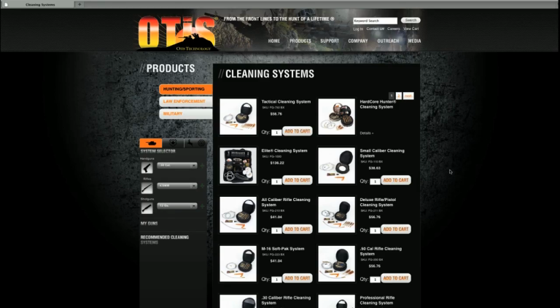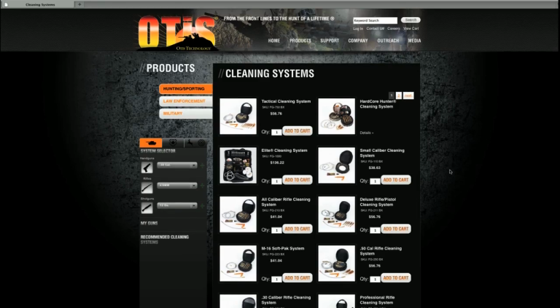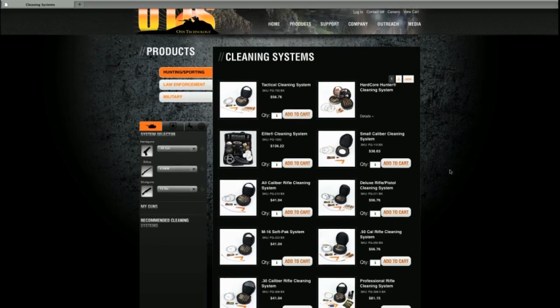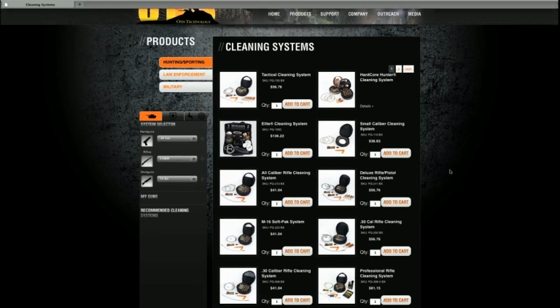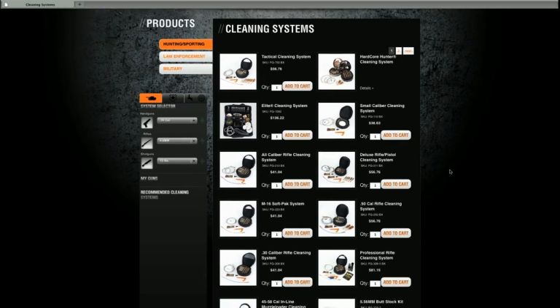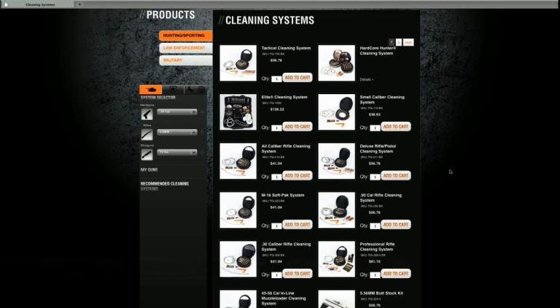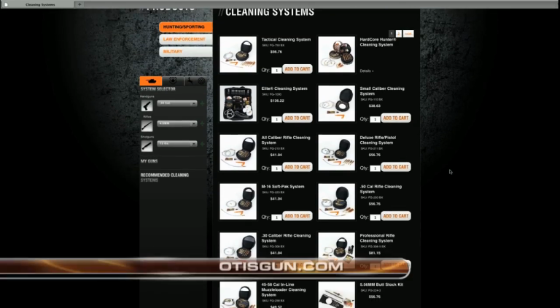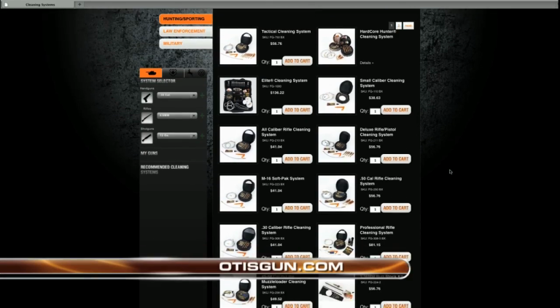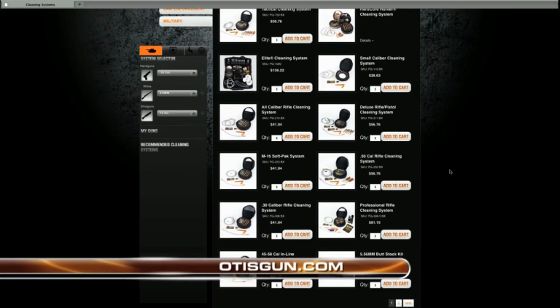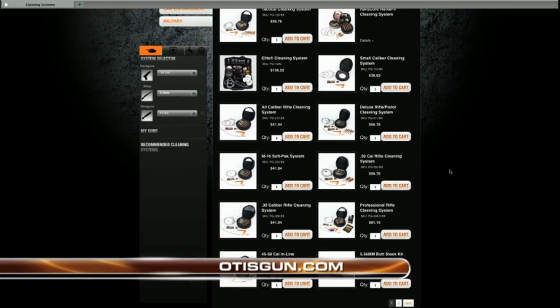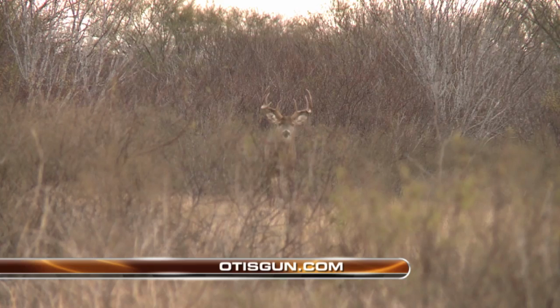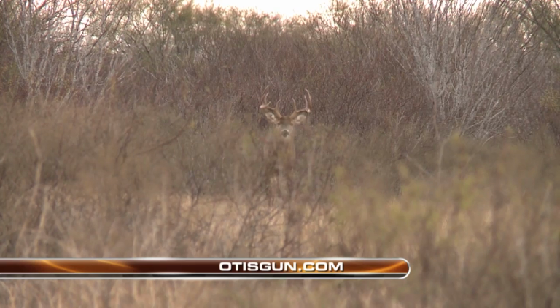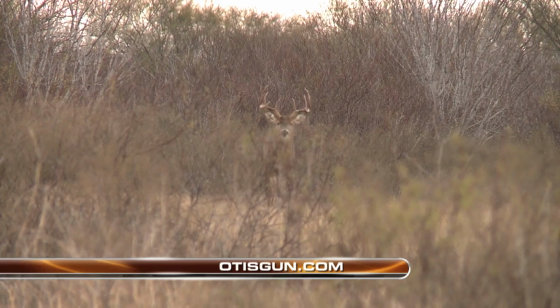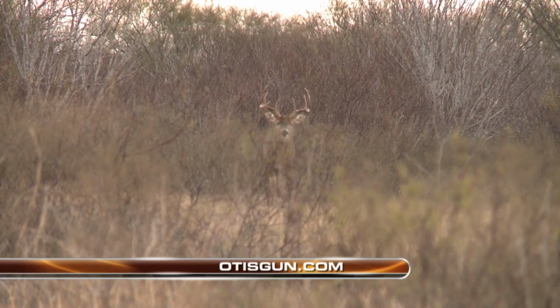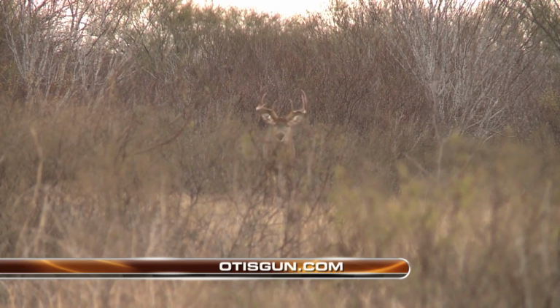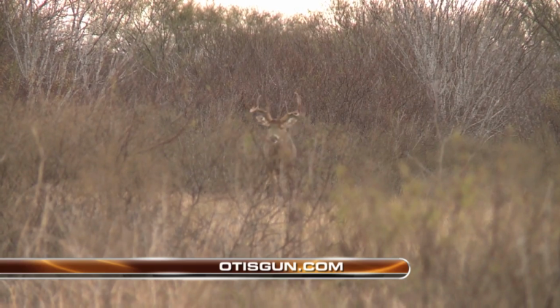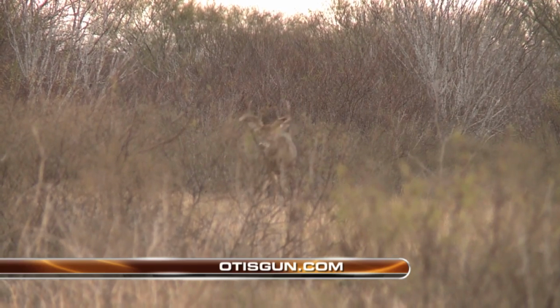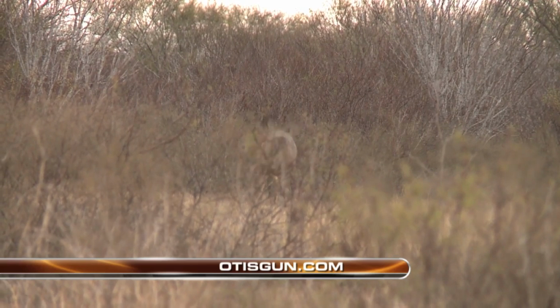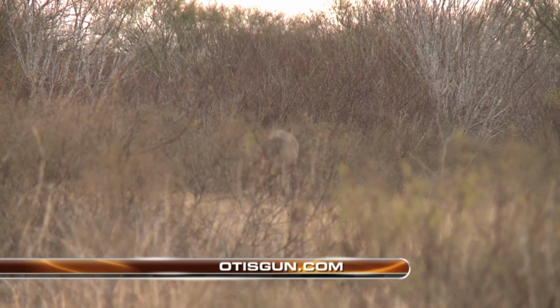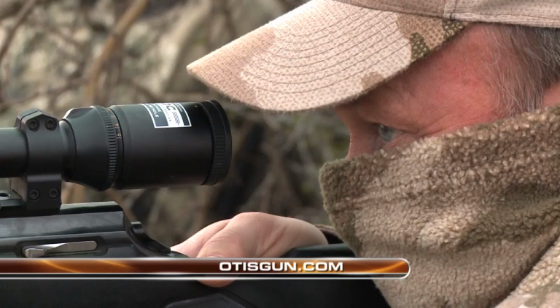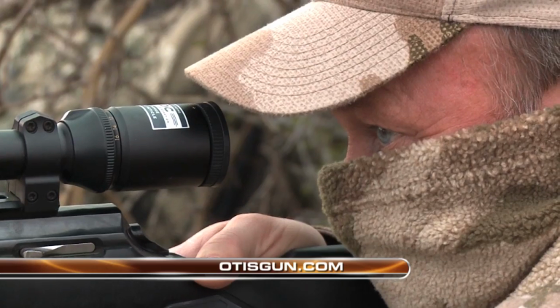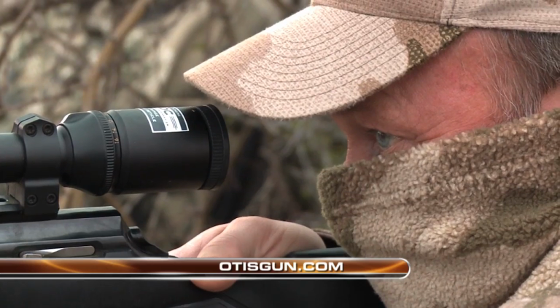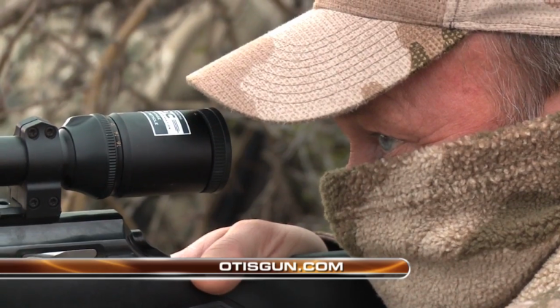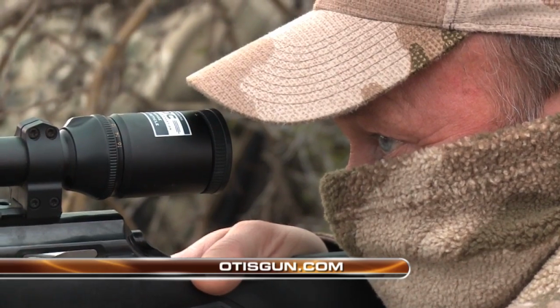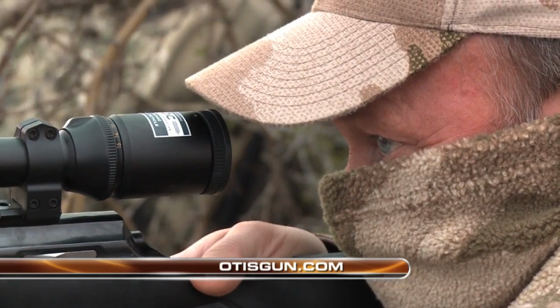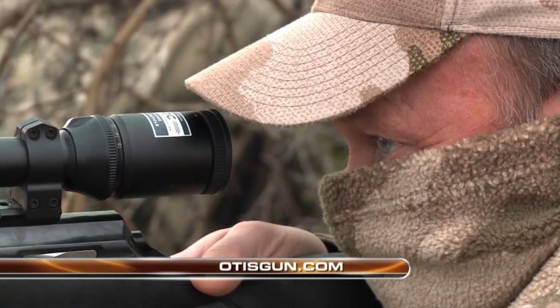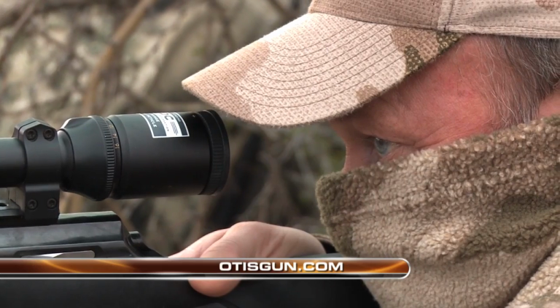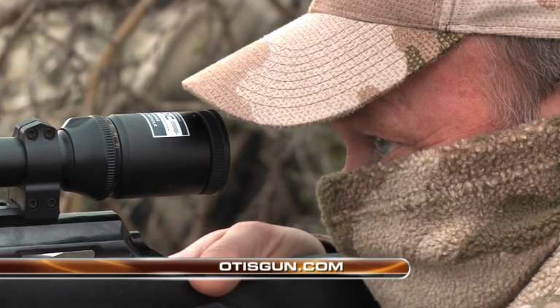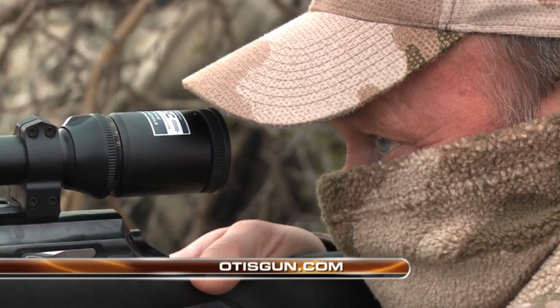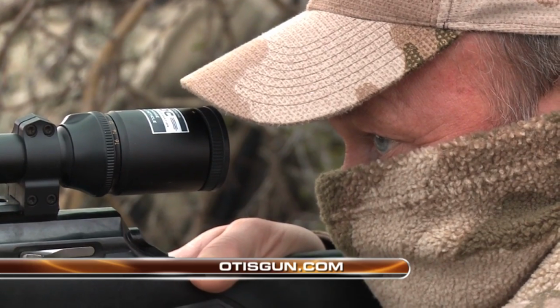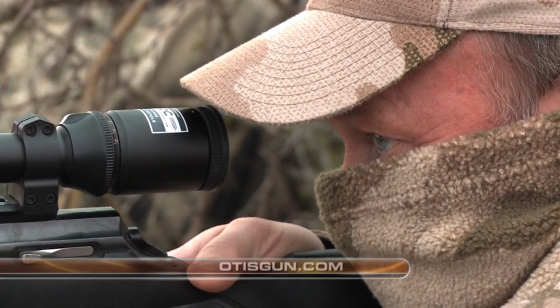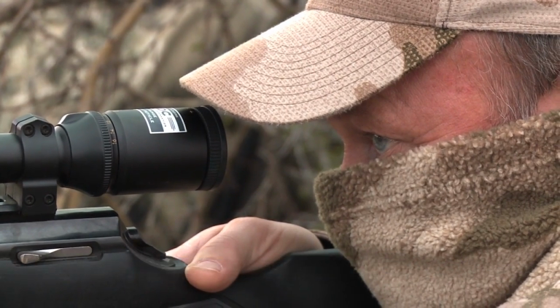So choose one of the many Otis cleaning systems on the market today to help ensure your firearms are ready to perform when you're on the hunt of a lifetime.